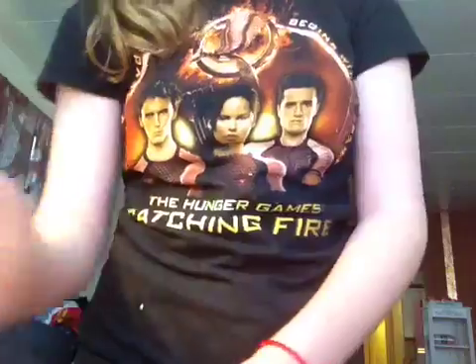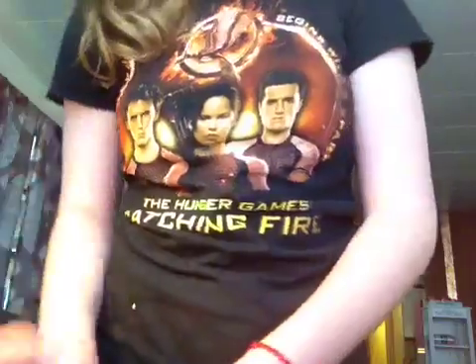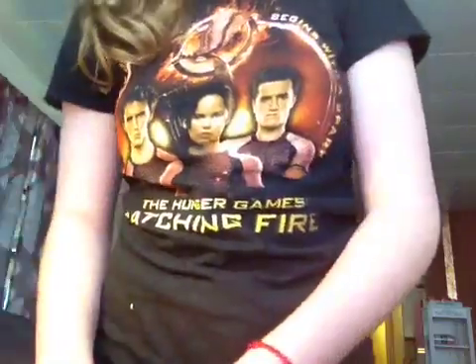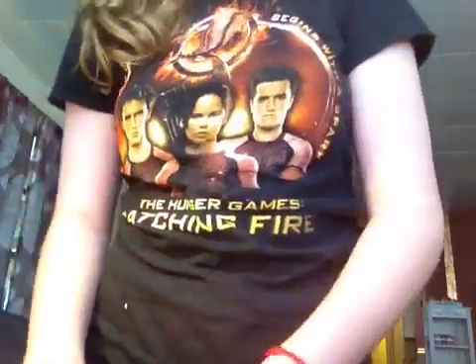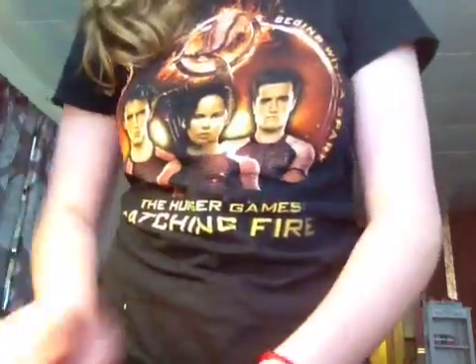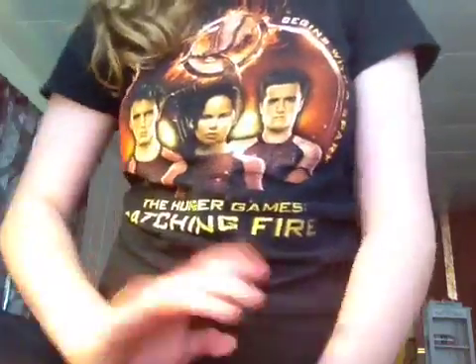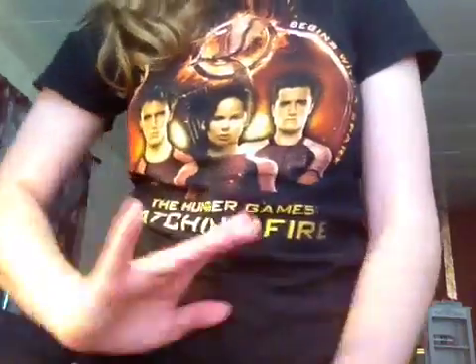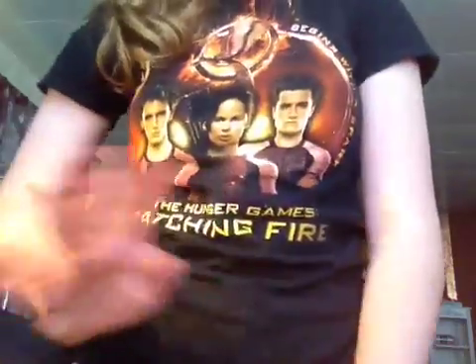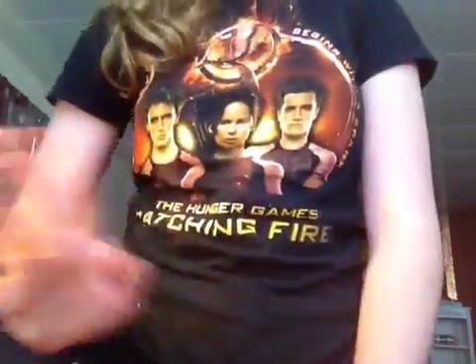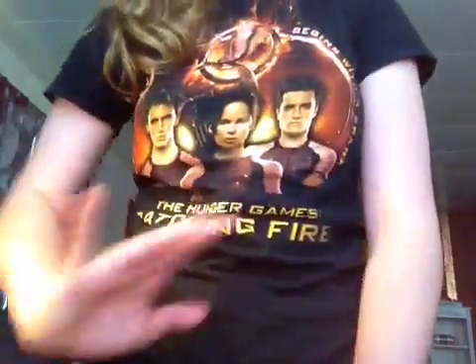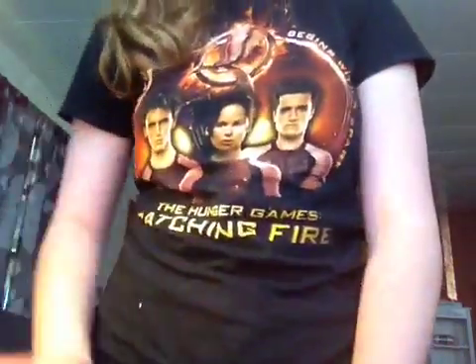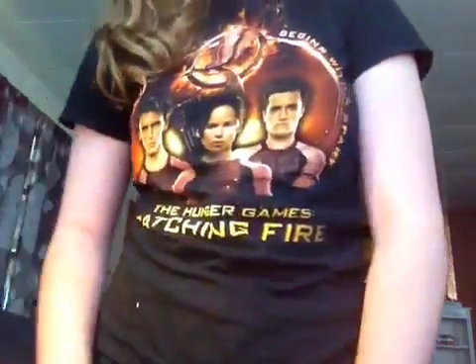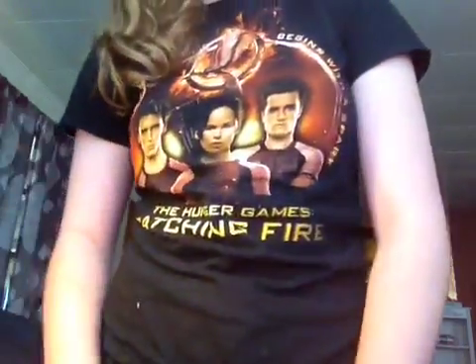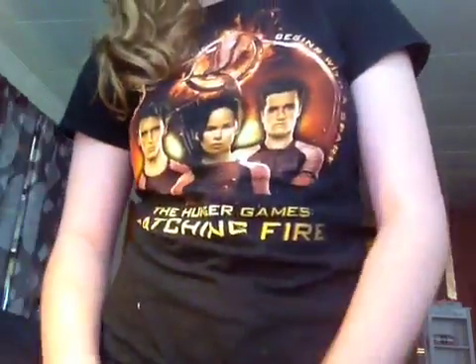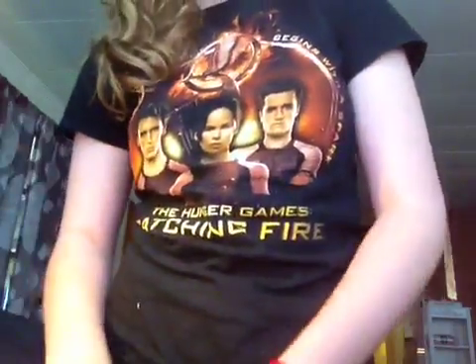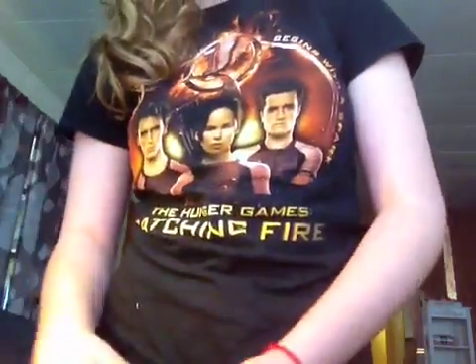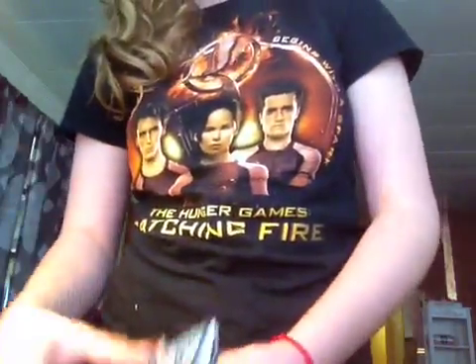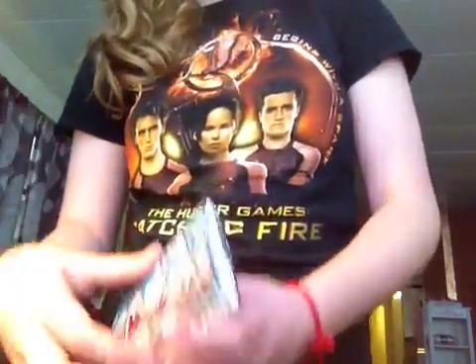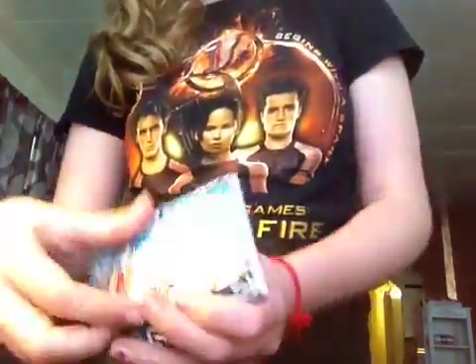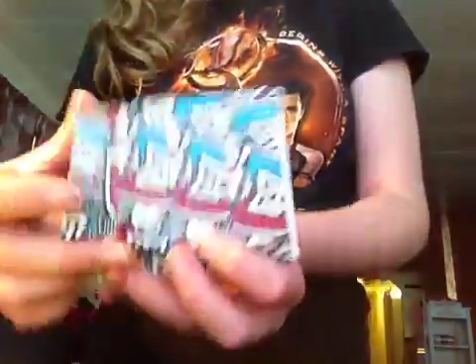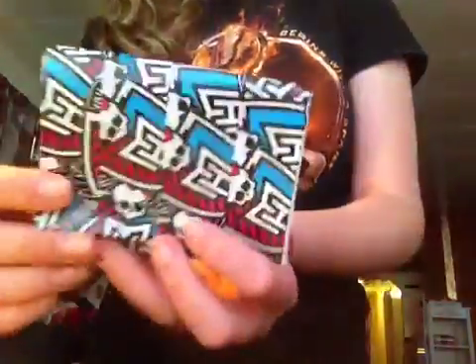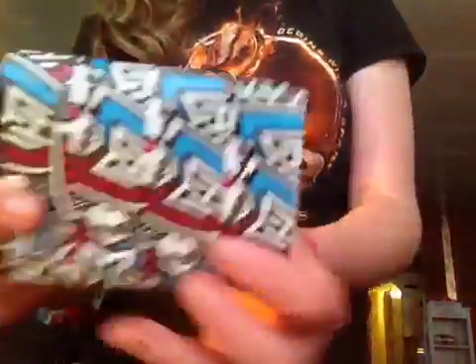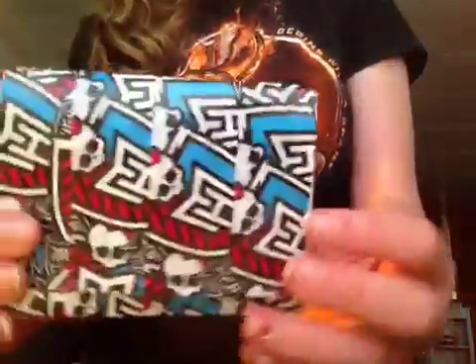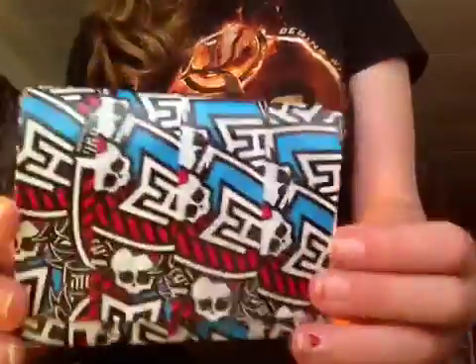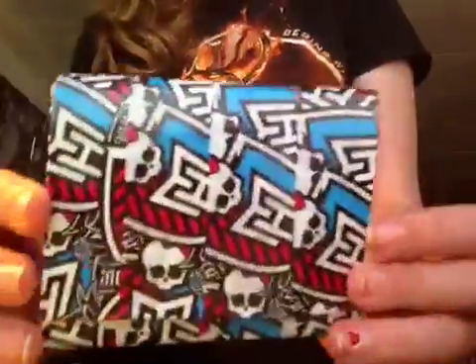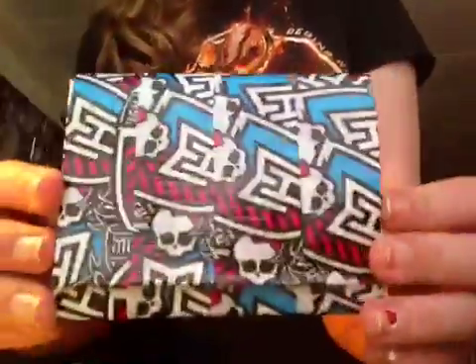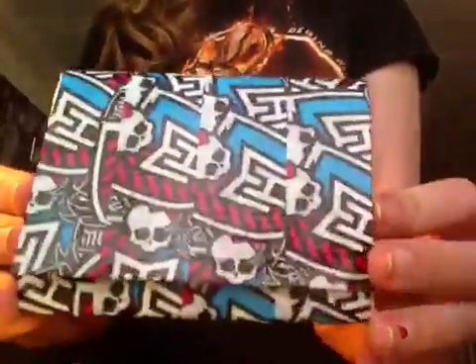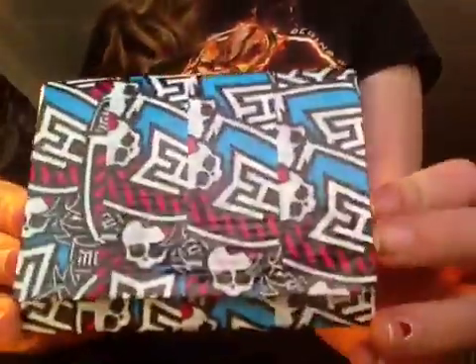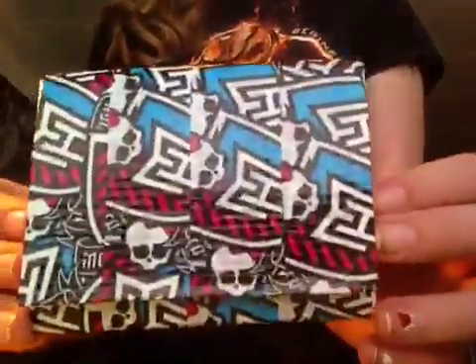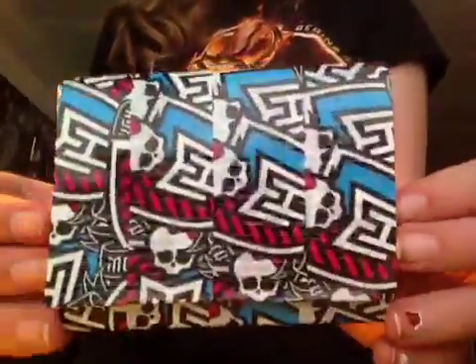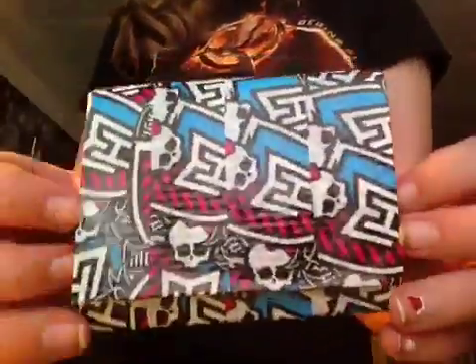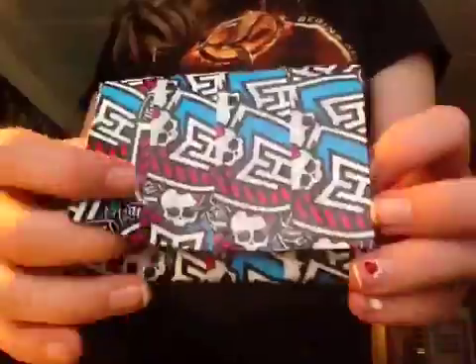Hi everyone, it's Melanie here. Just going to be a video on a little update.